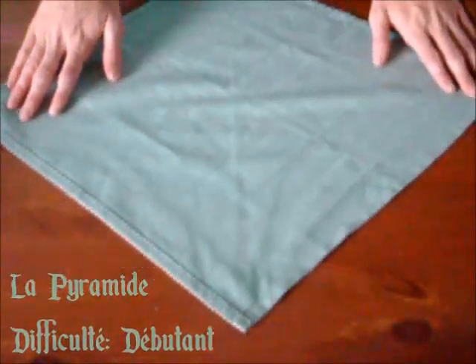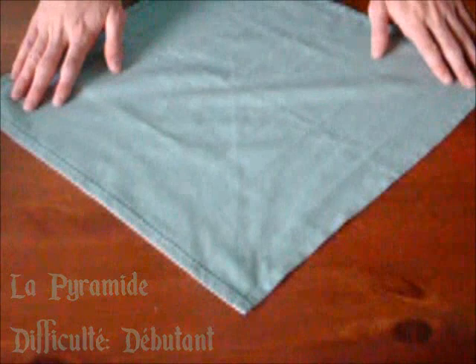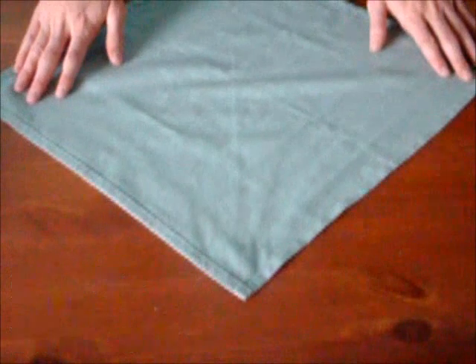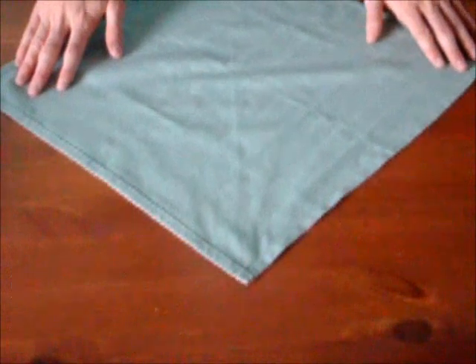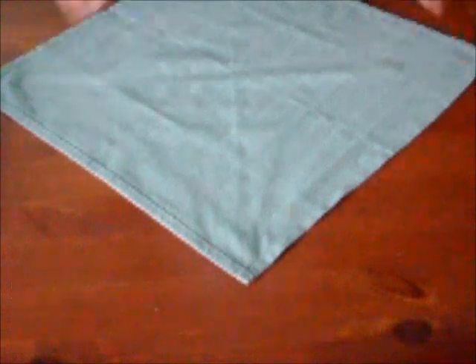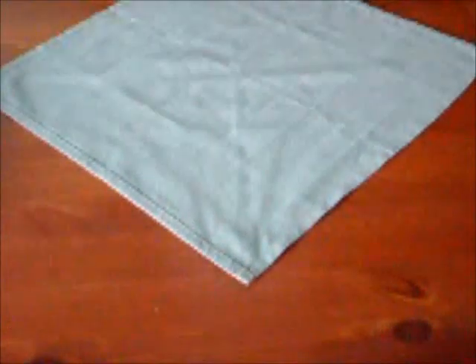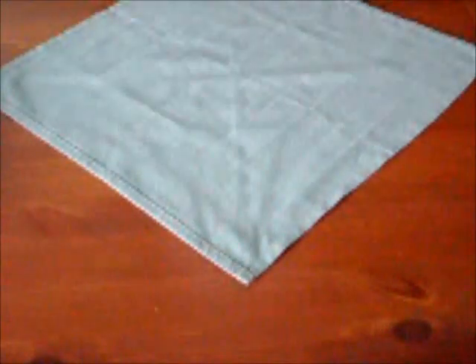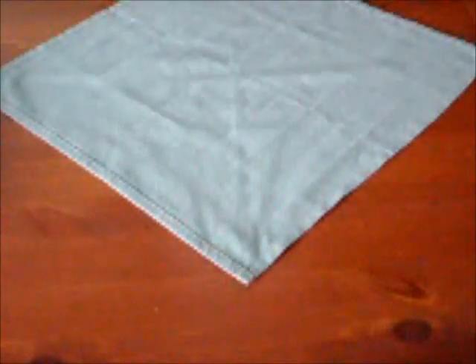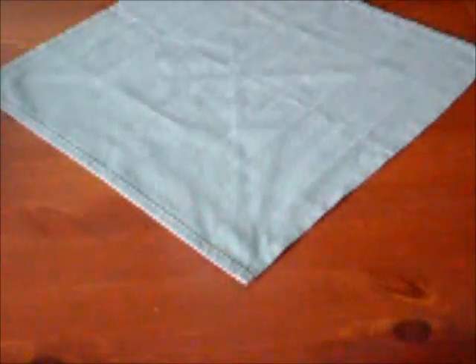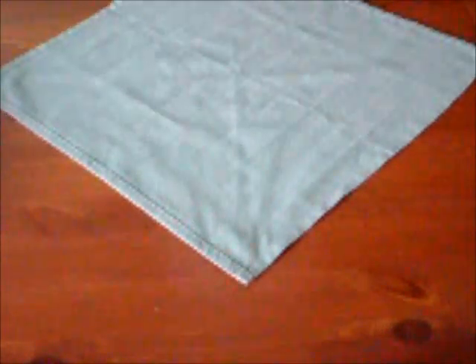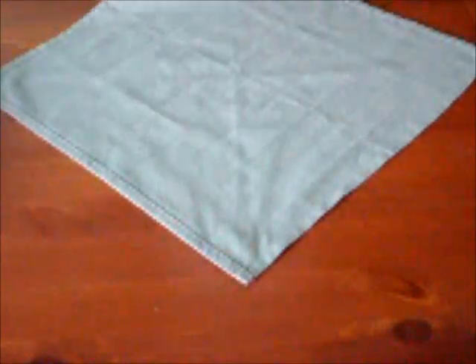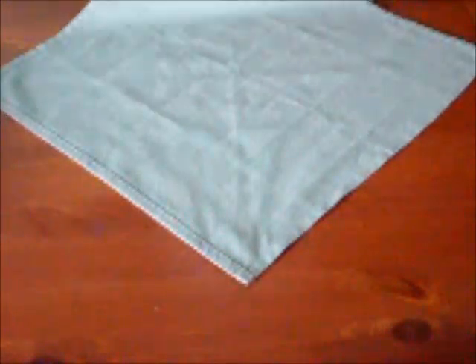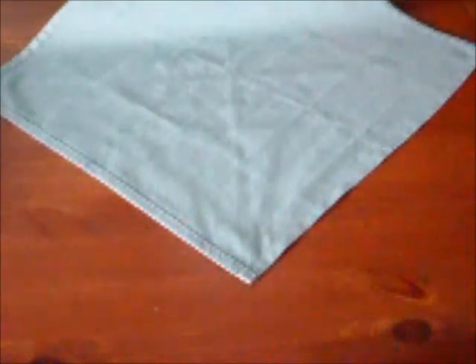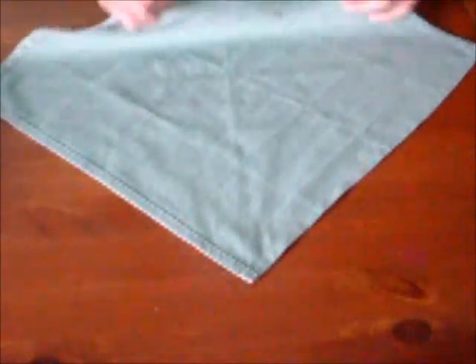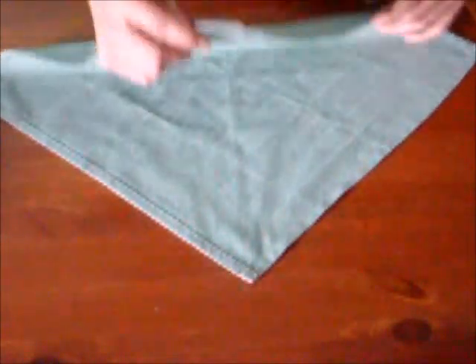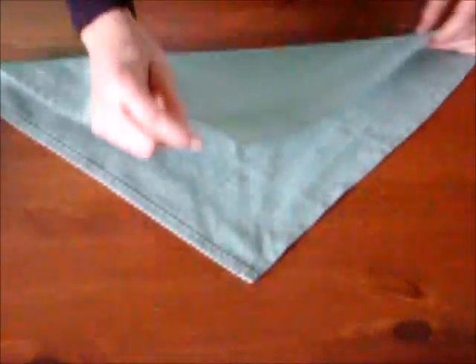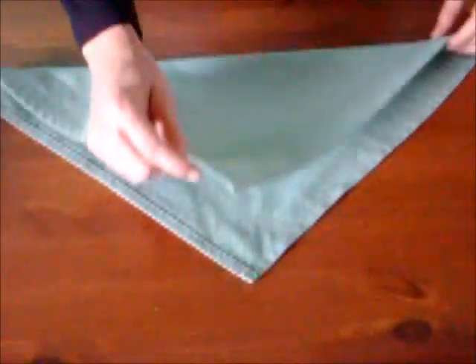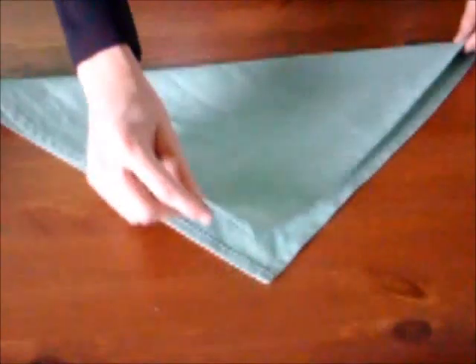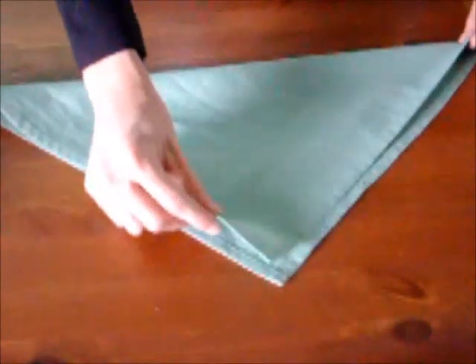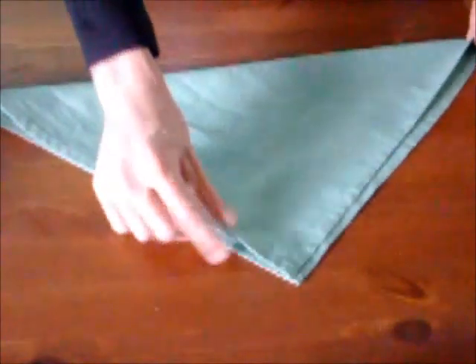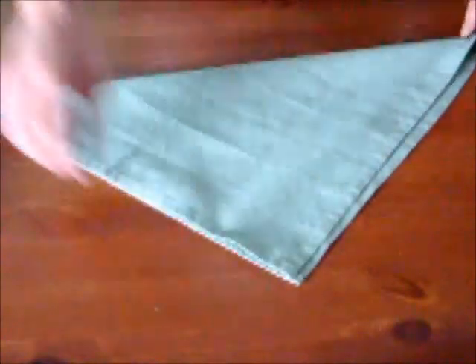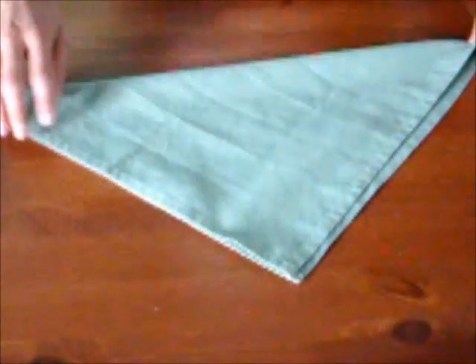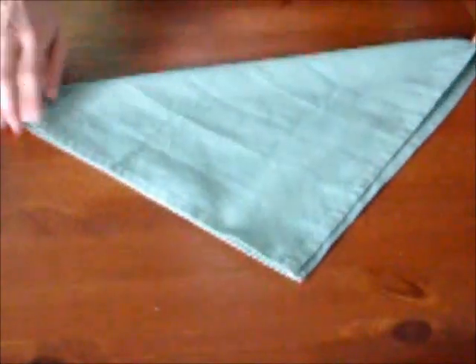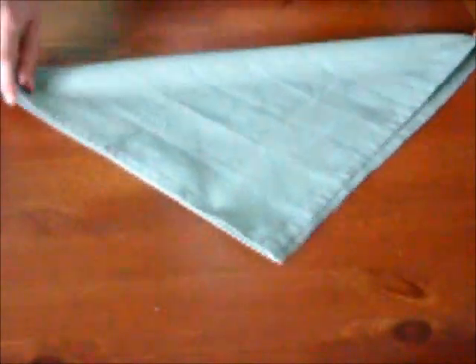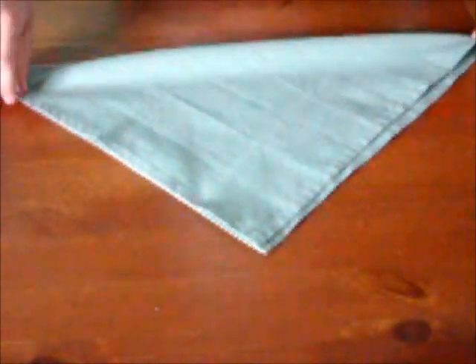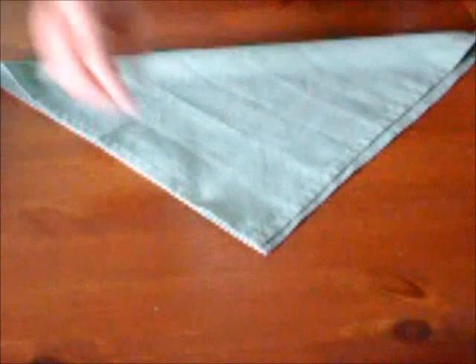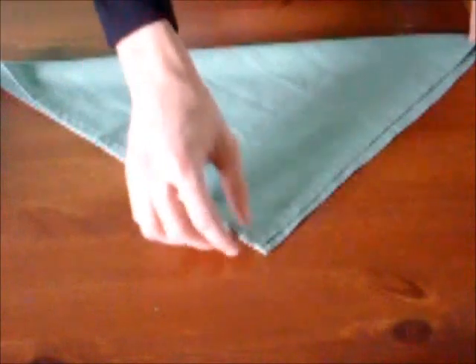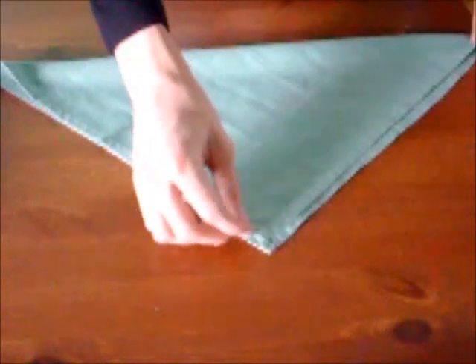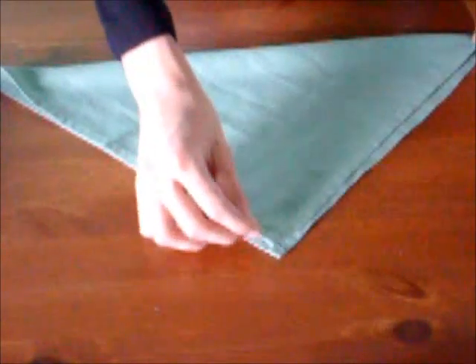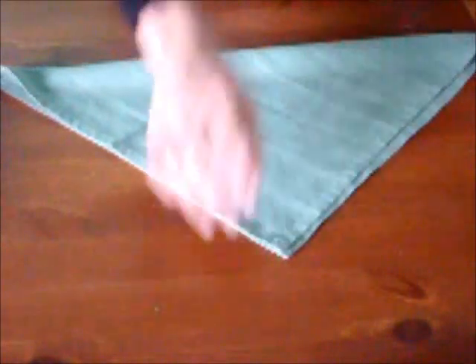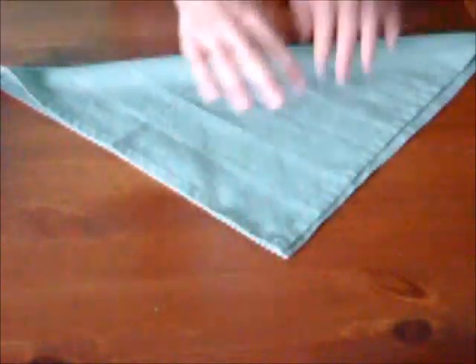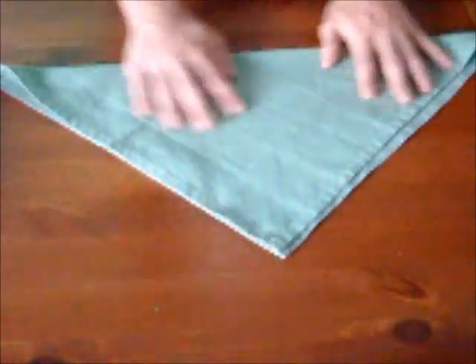Premièrement, vous prenez votre napkin, puis vous l'appliez en deux, dans le sens de la diagonale, comme ceci, pour former un triangle.